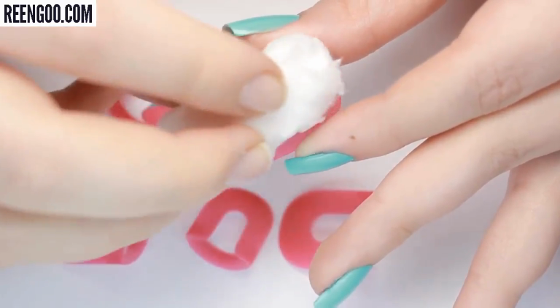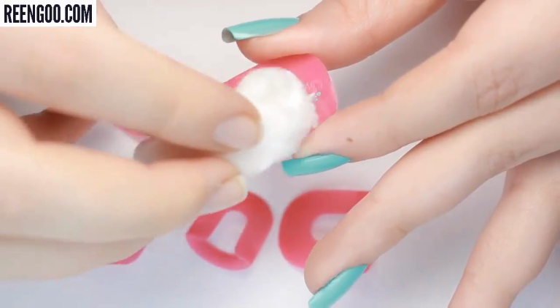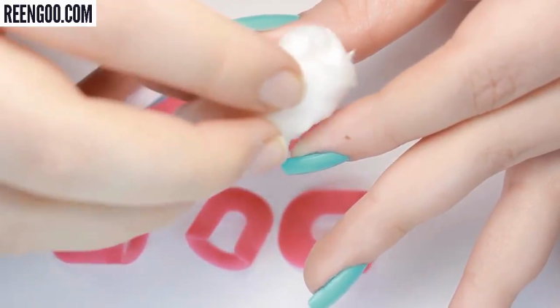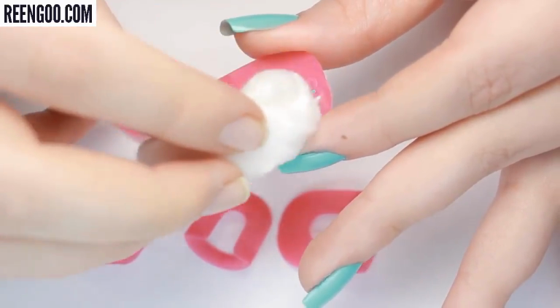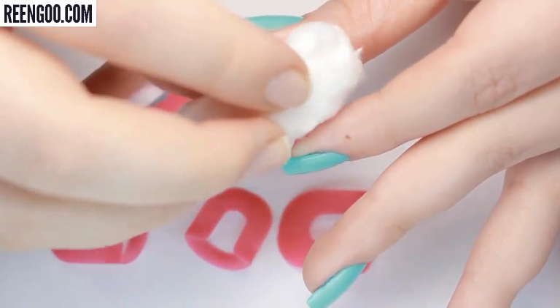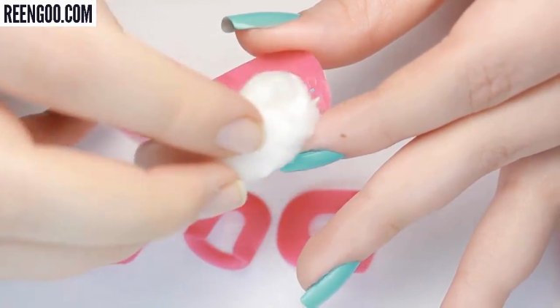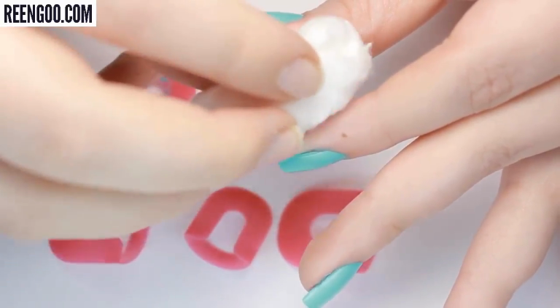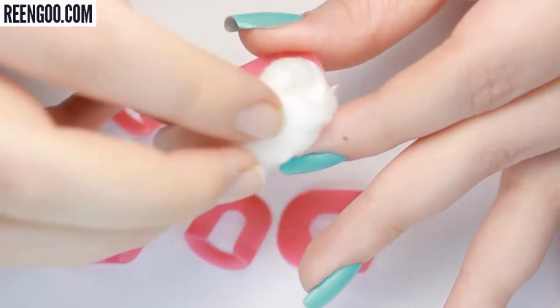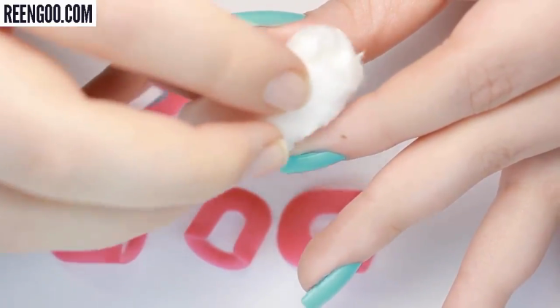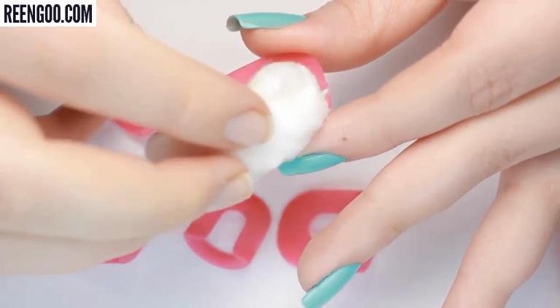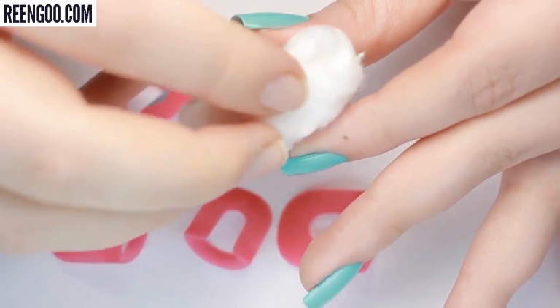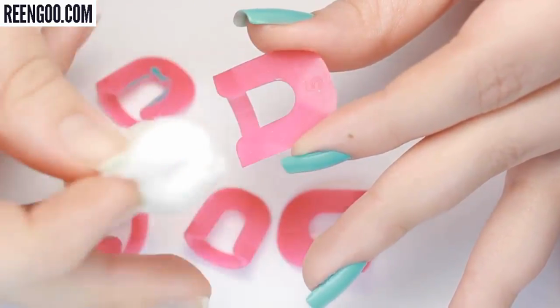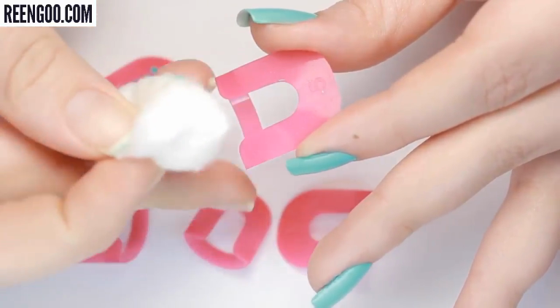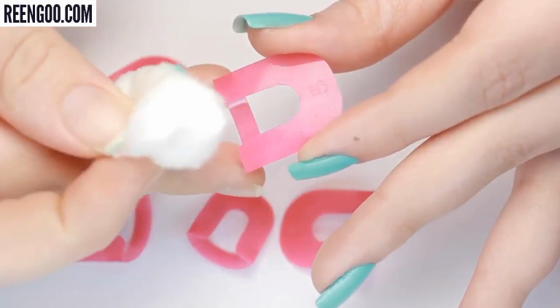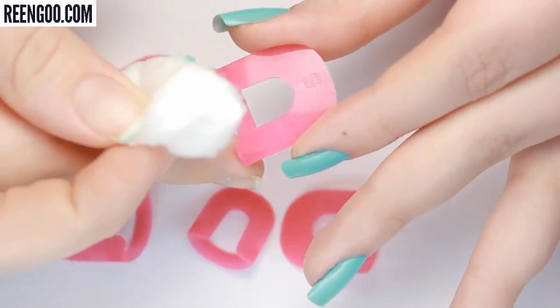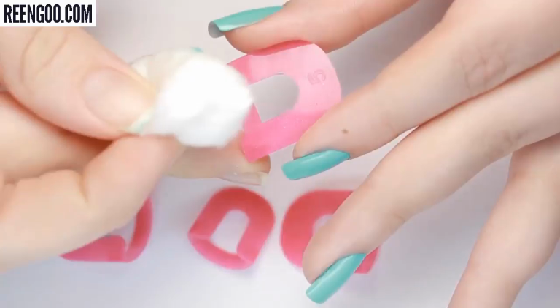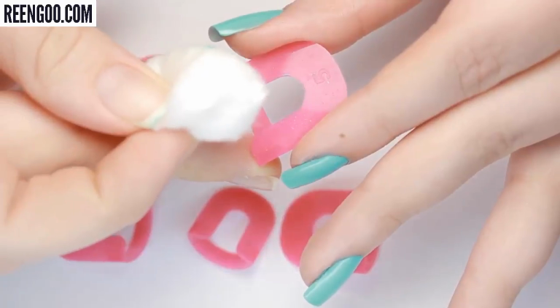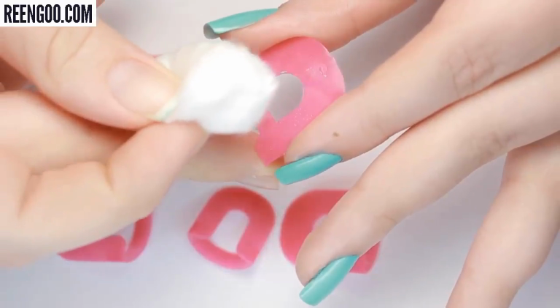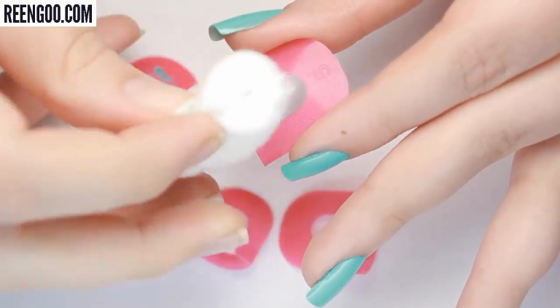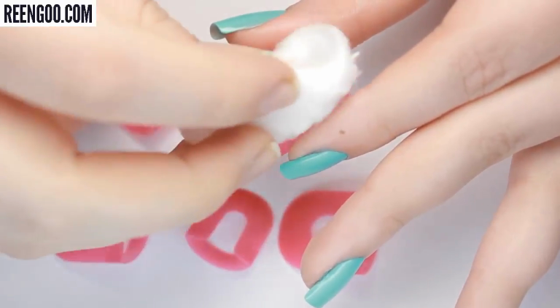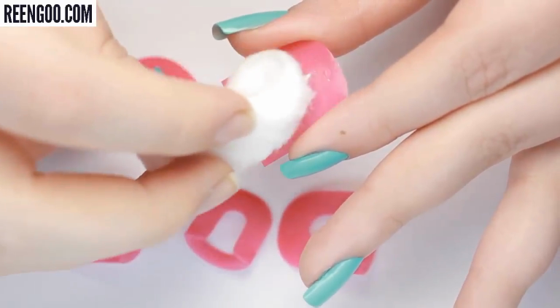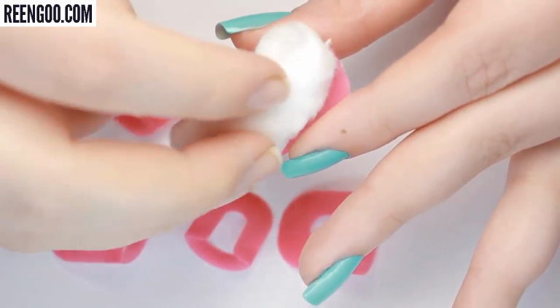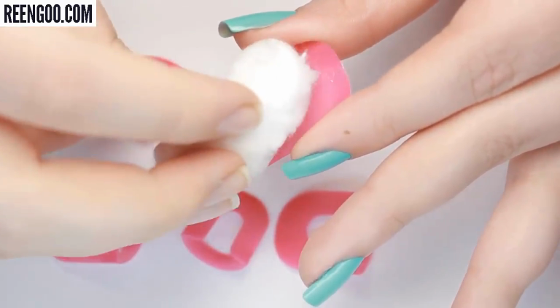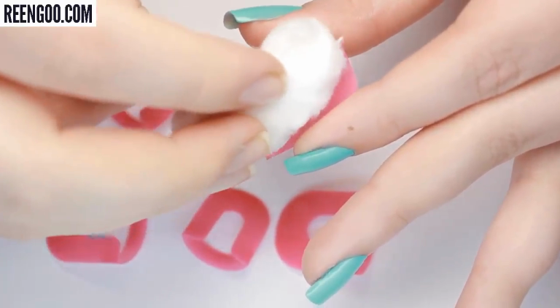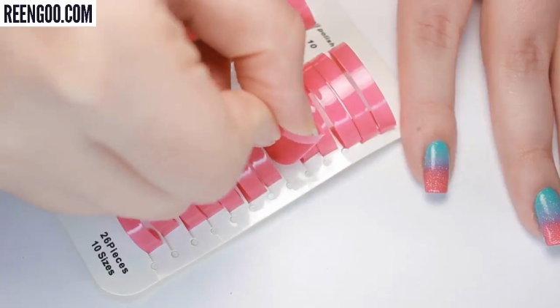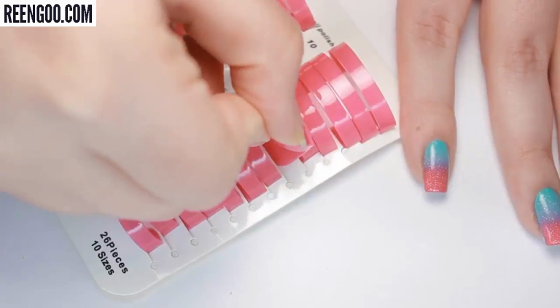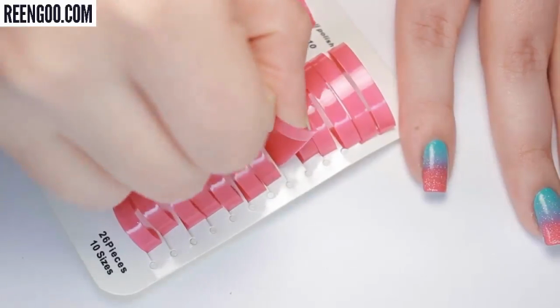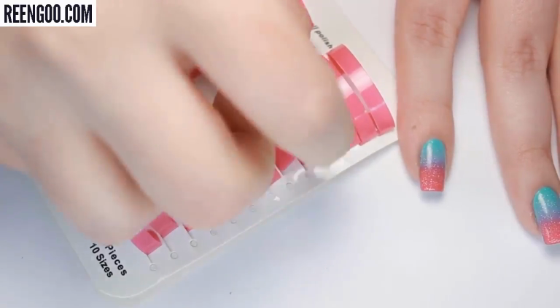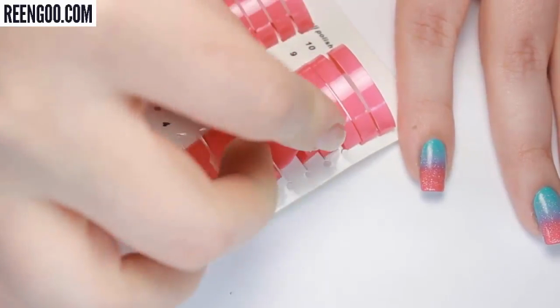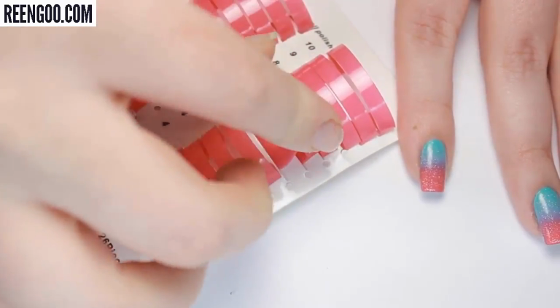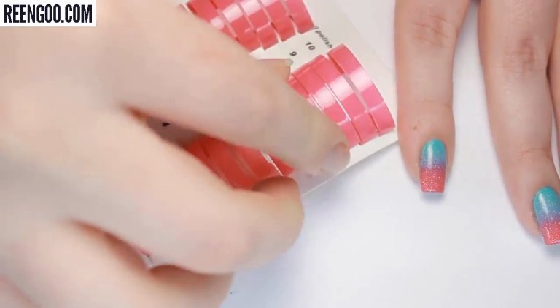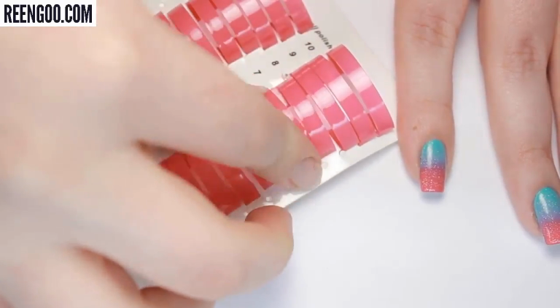Once you're done with the guards, you can easily clean them off with some nail polish remover on a cotton ball and then just slip them back into their little container slots.